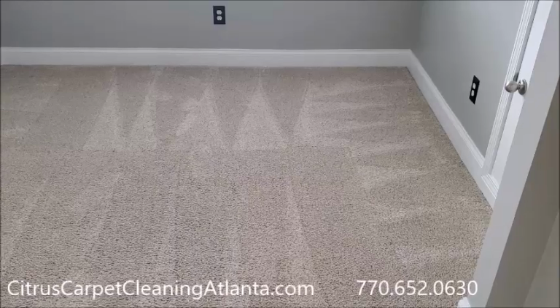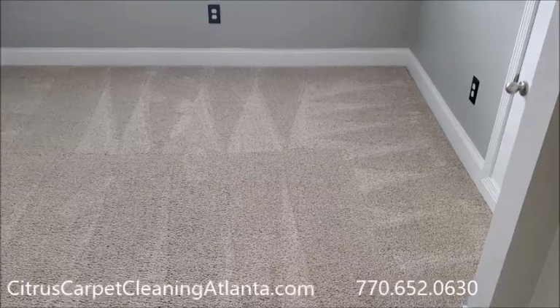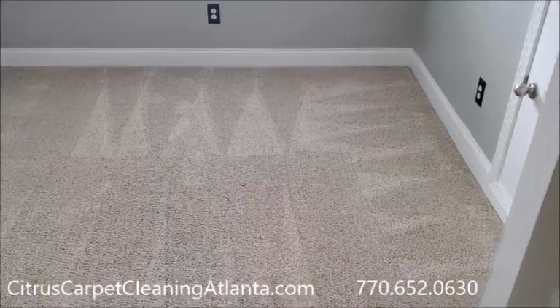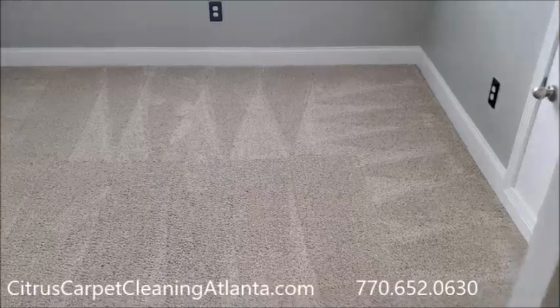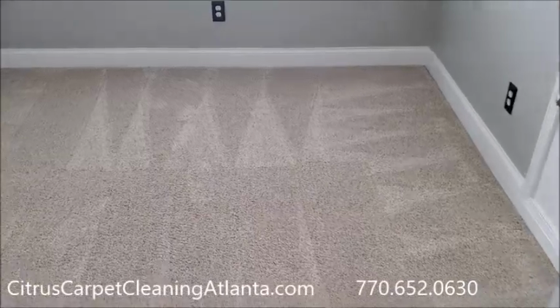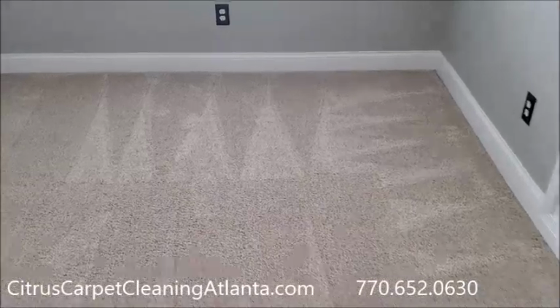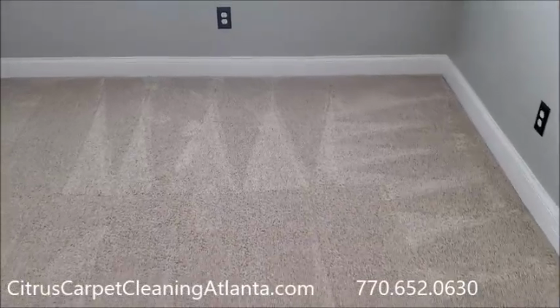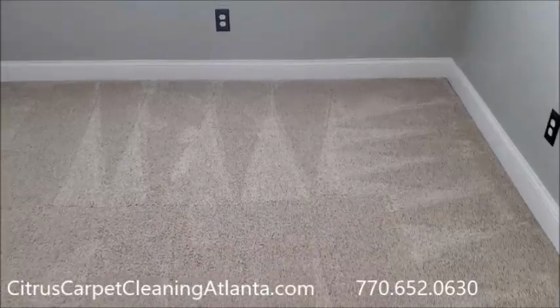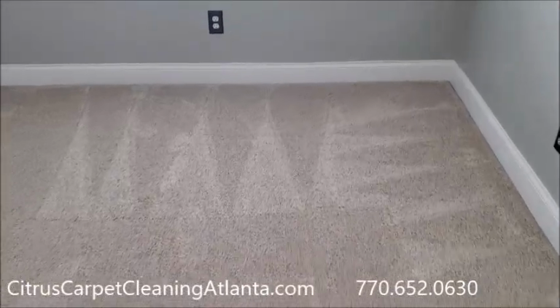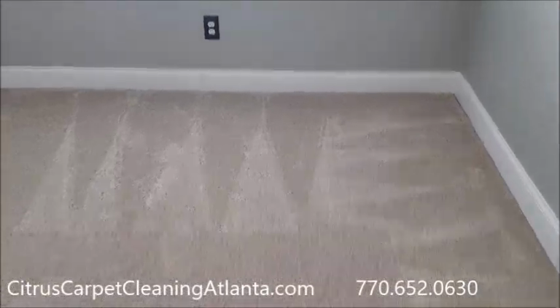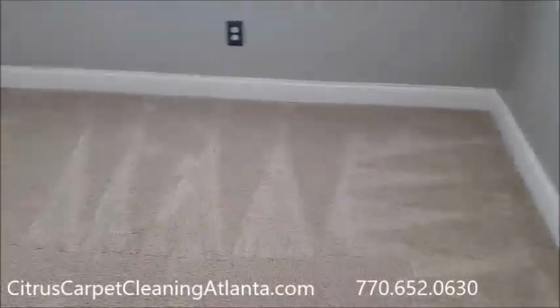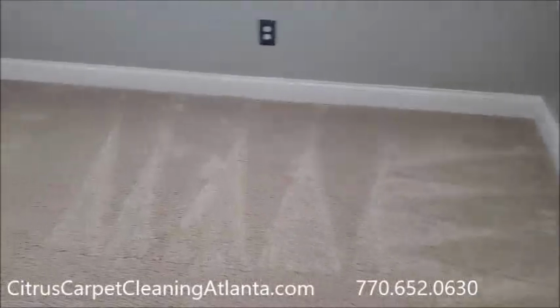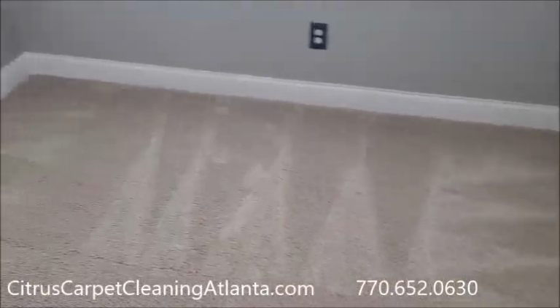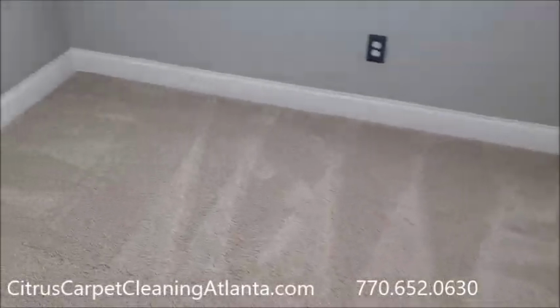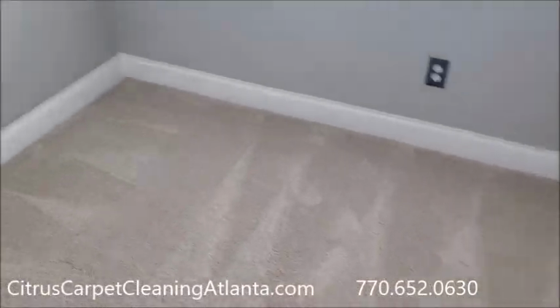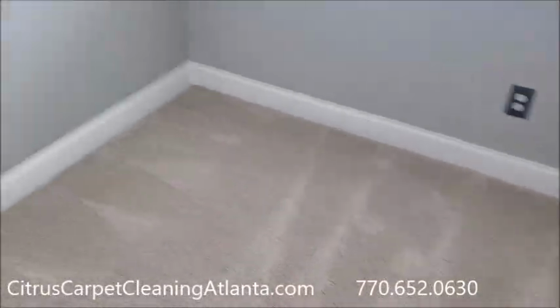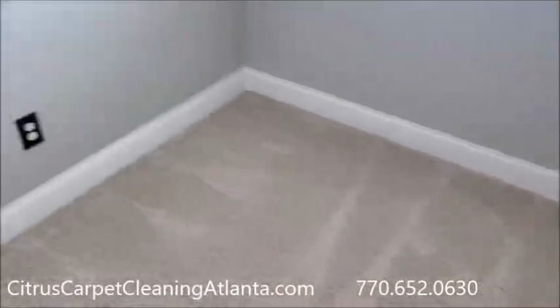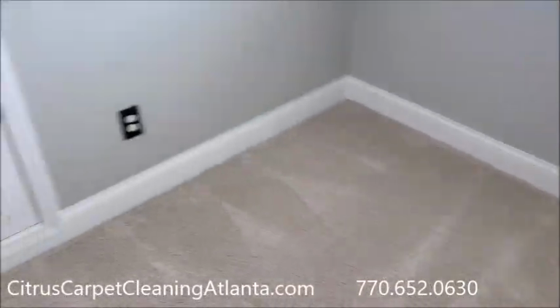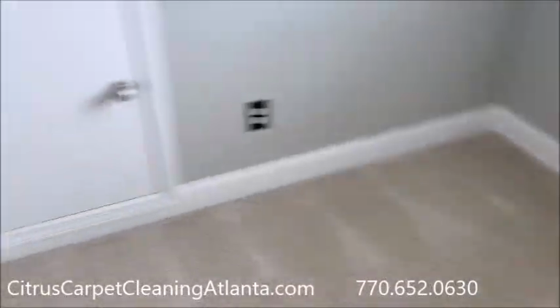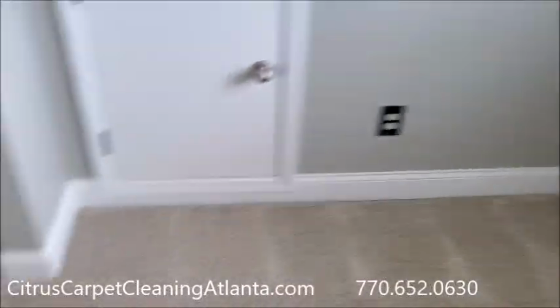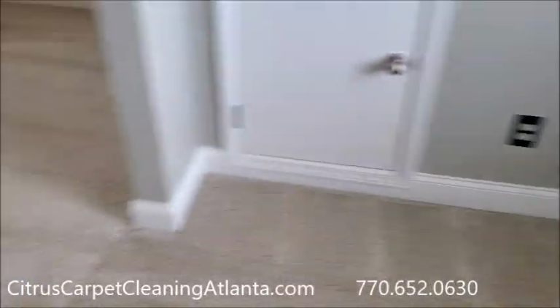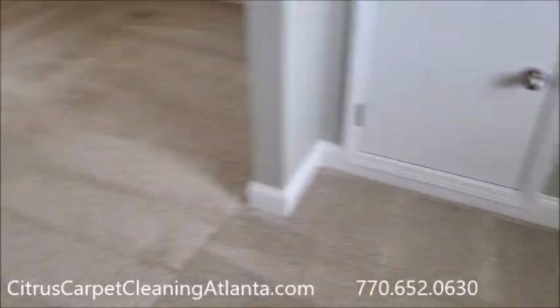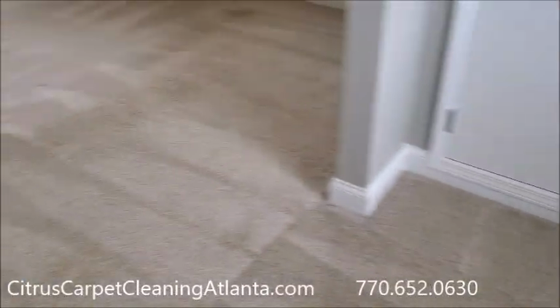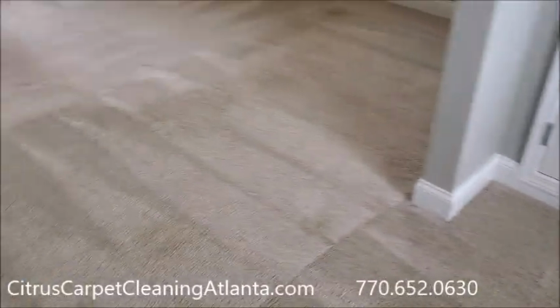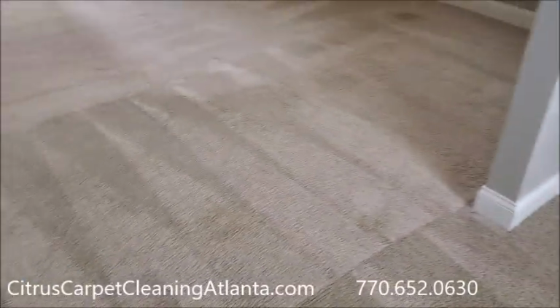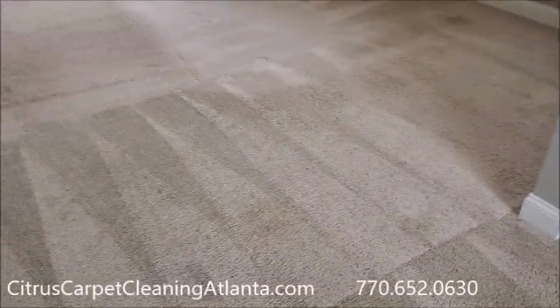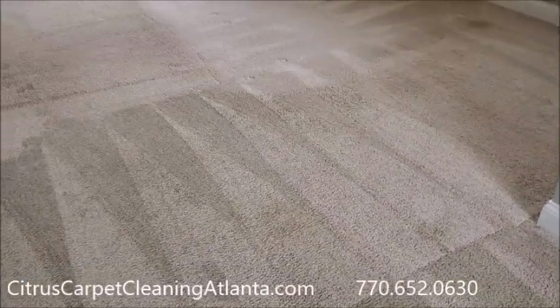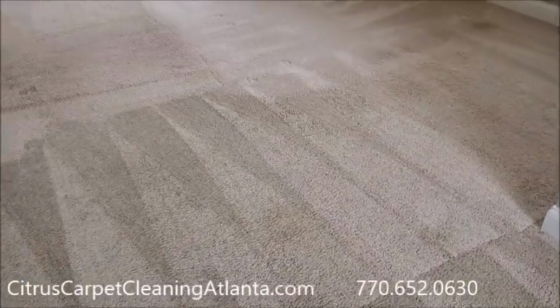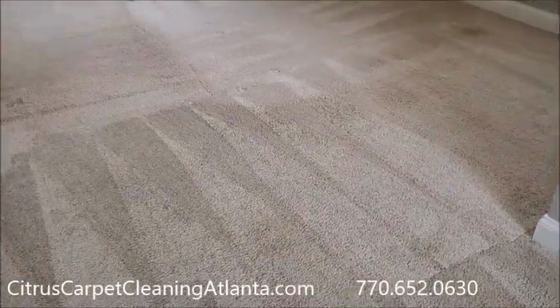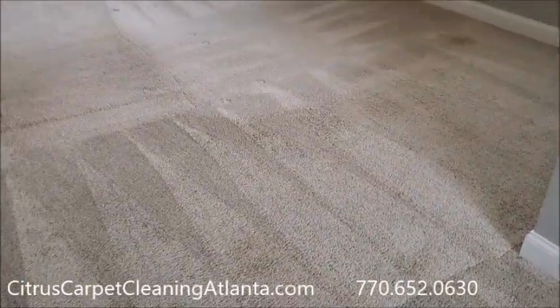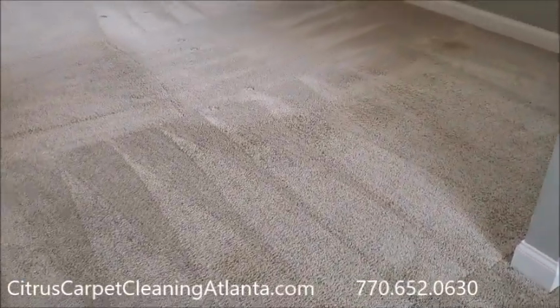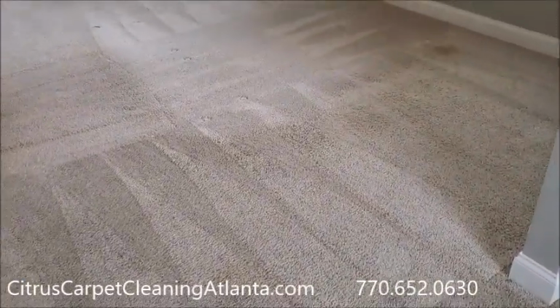J.R. with Citrus Carpet Cleaning Atlanta in Beaufort, Georgia today.